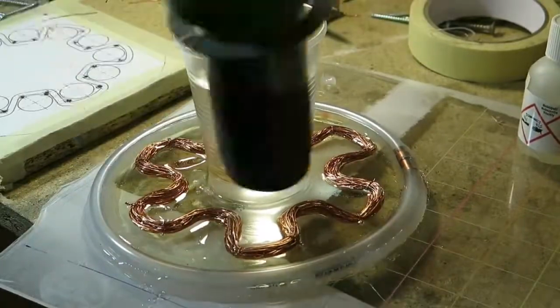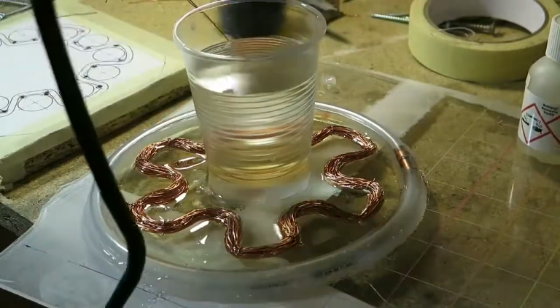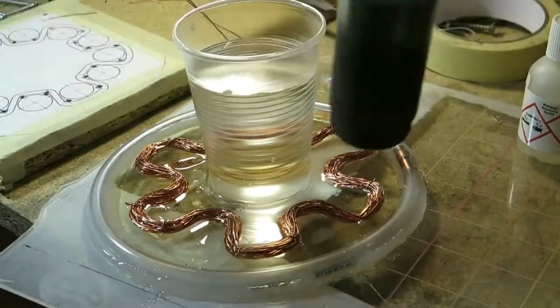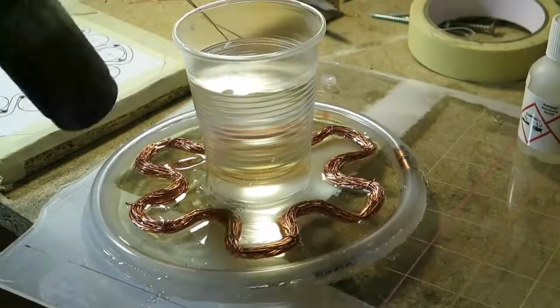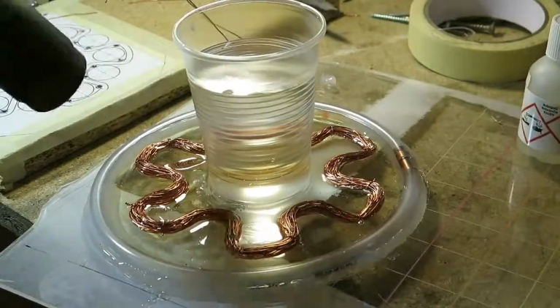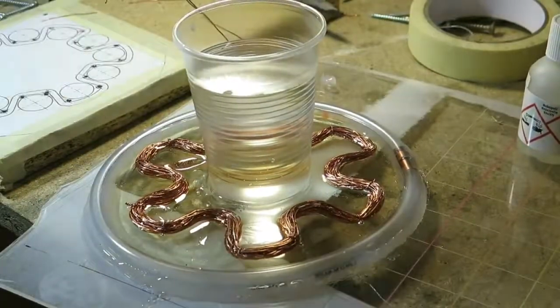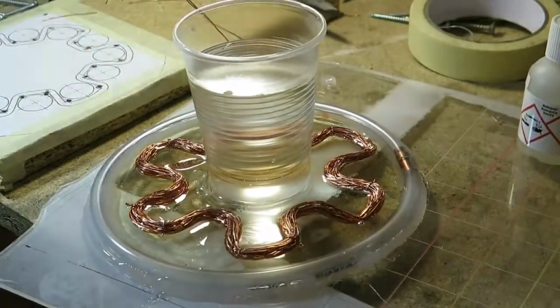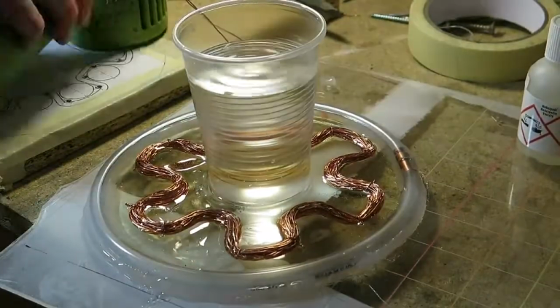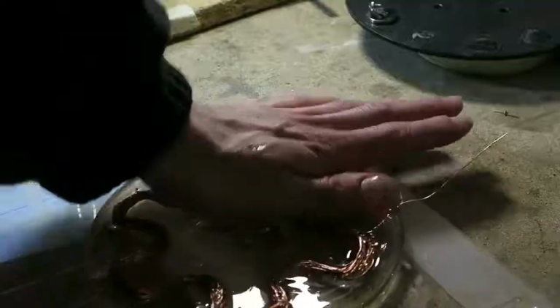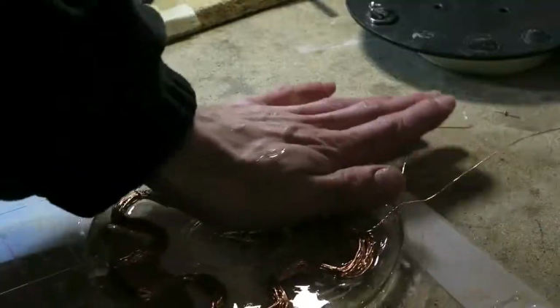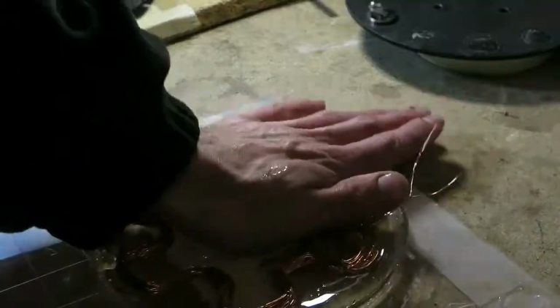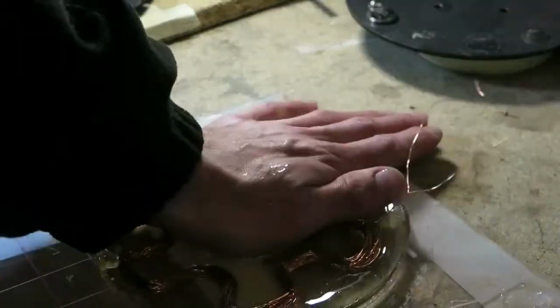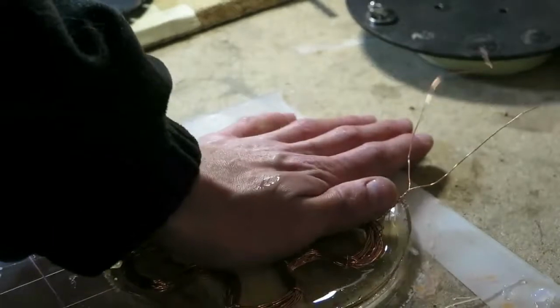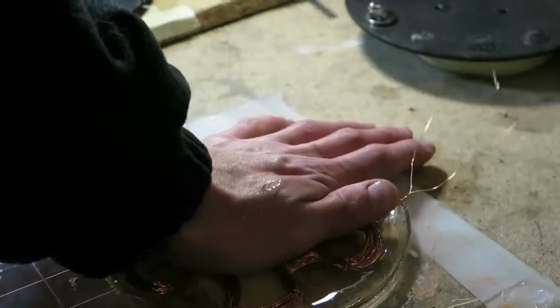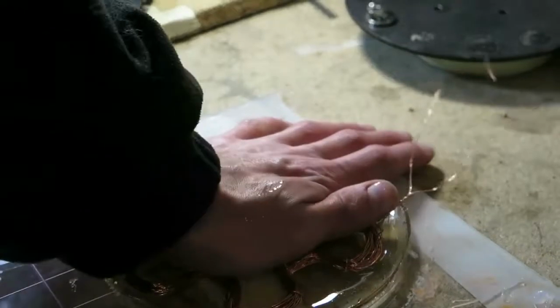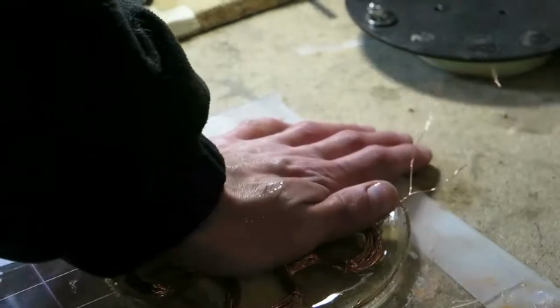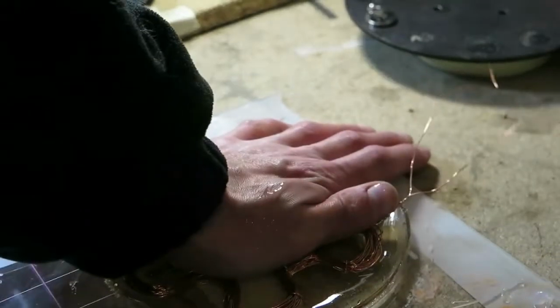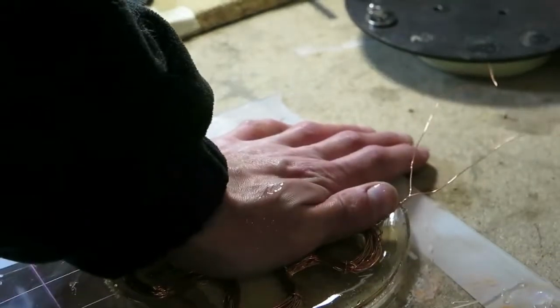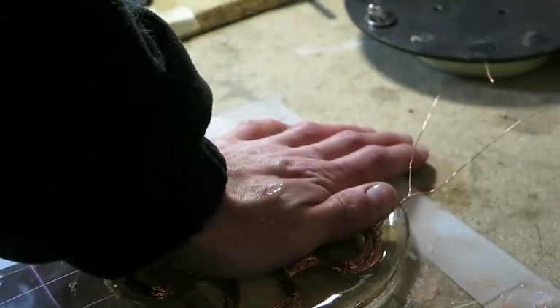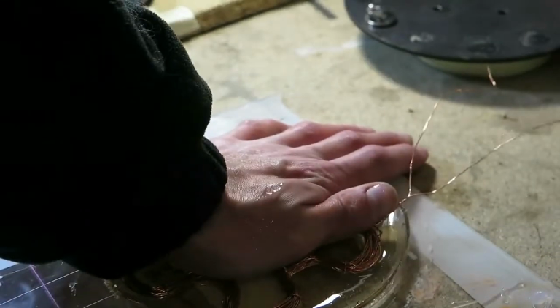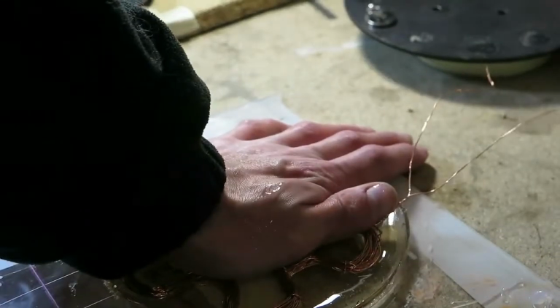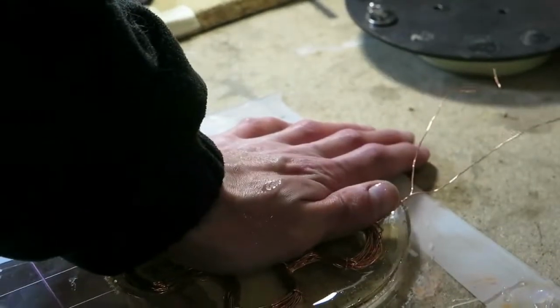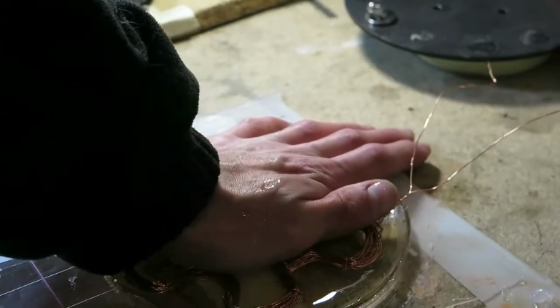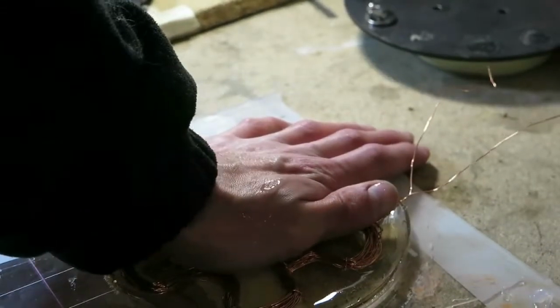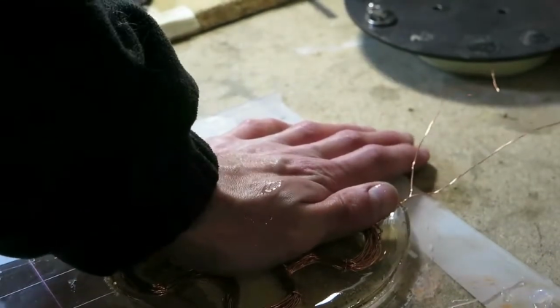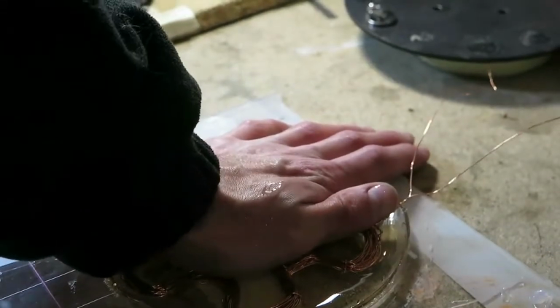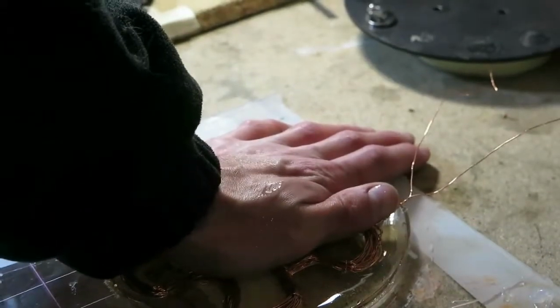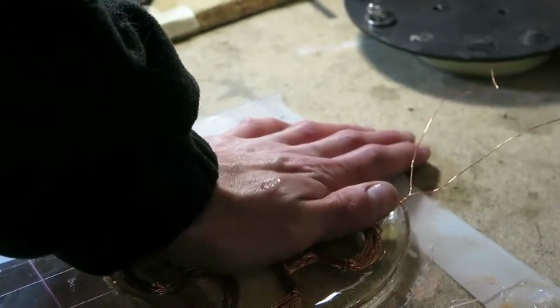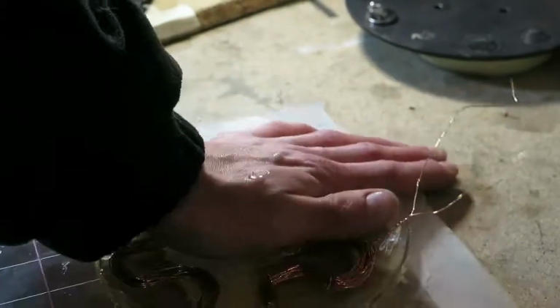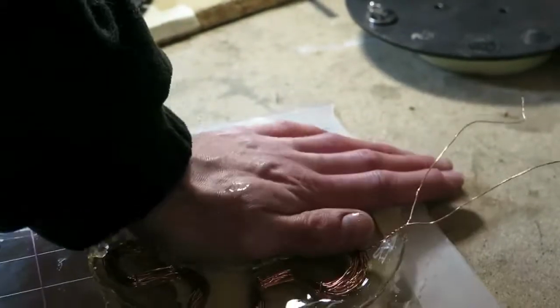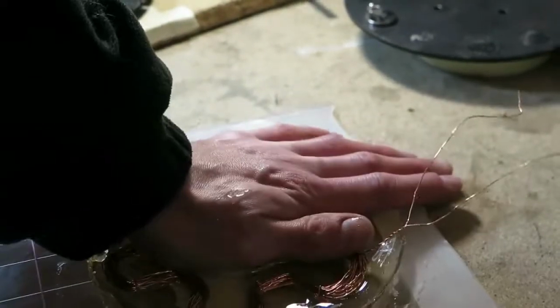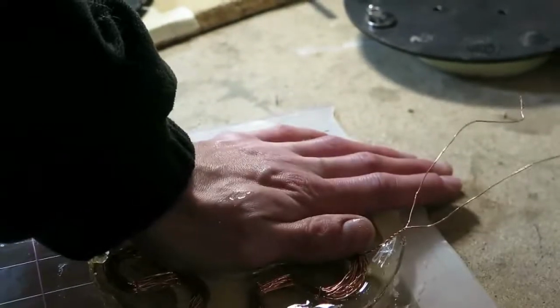When the epoxy has been cured, I liberate it from the mold and perform a quick test.